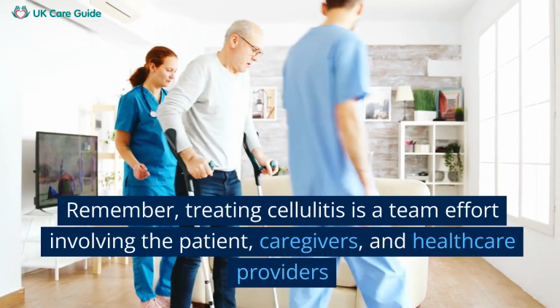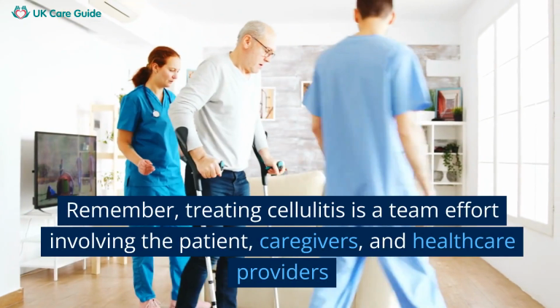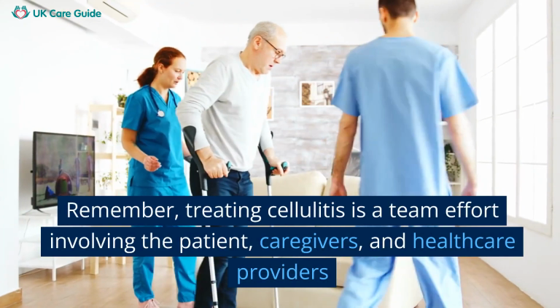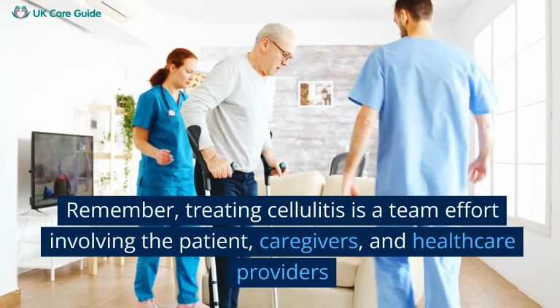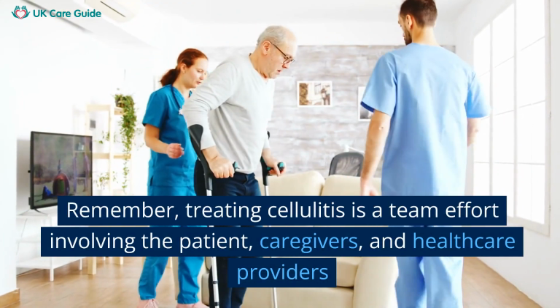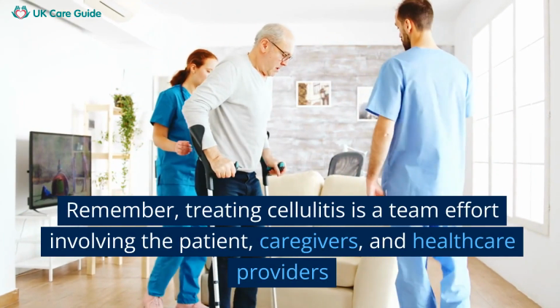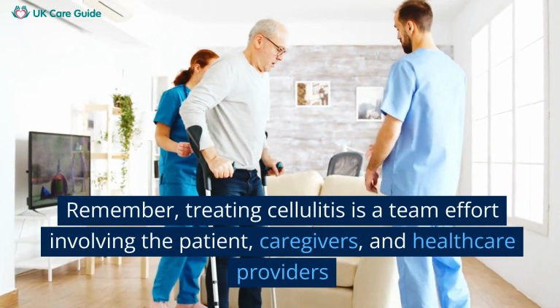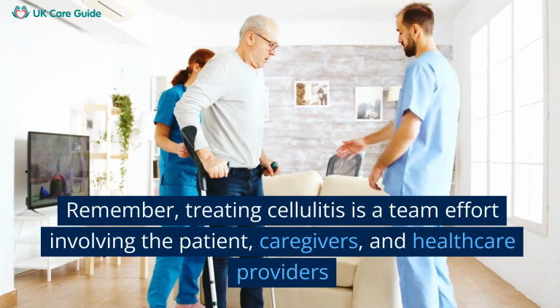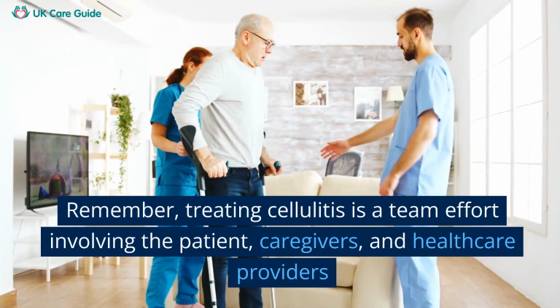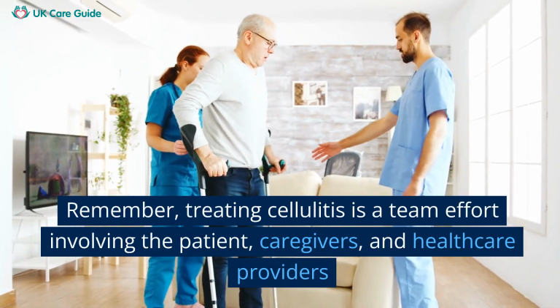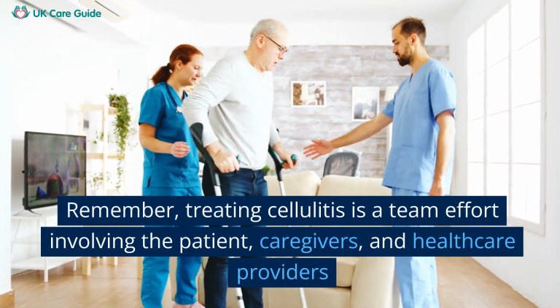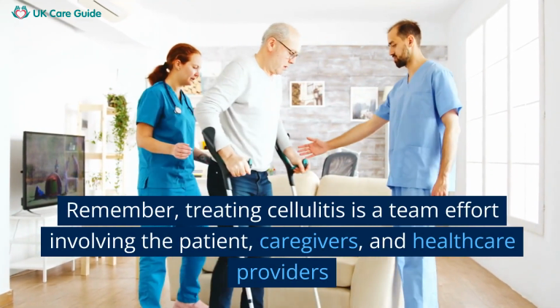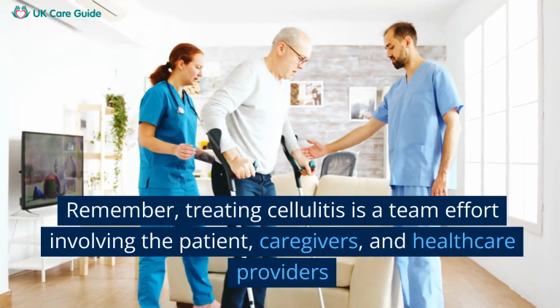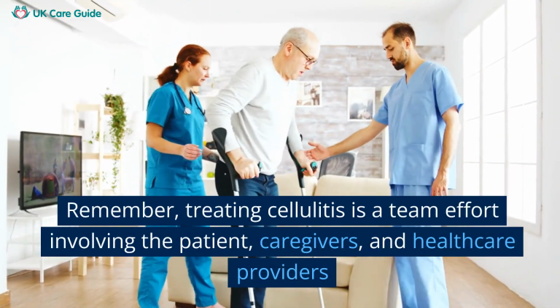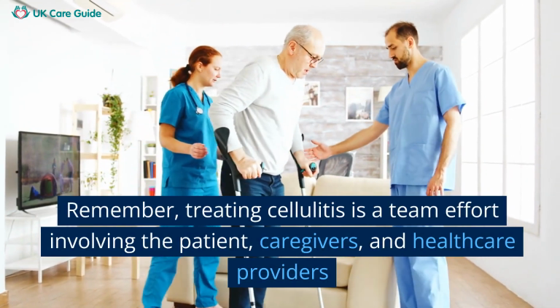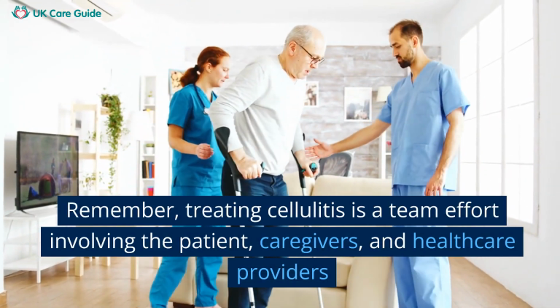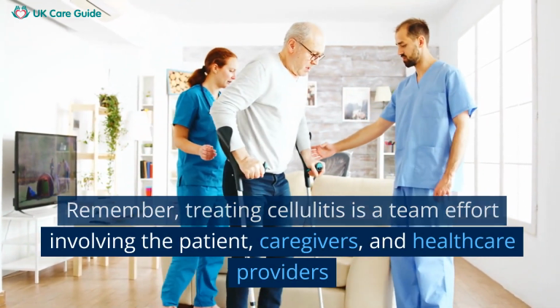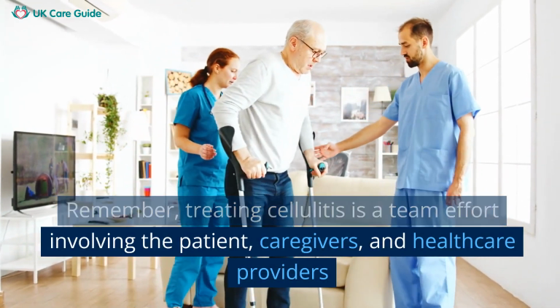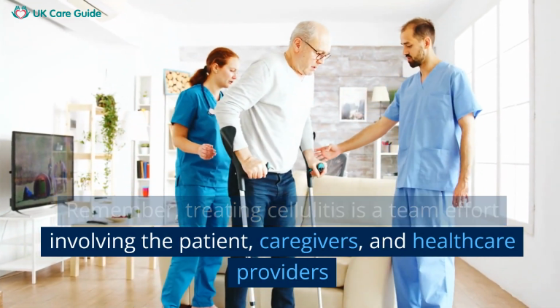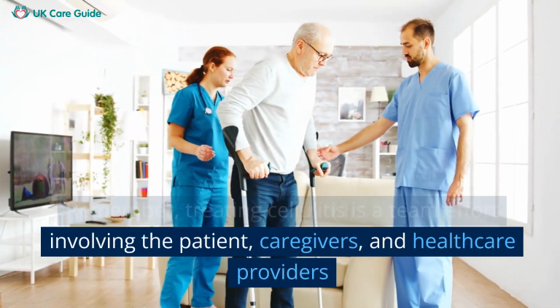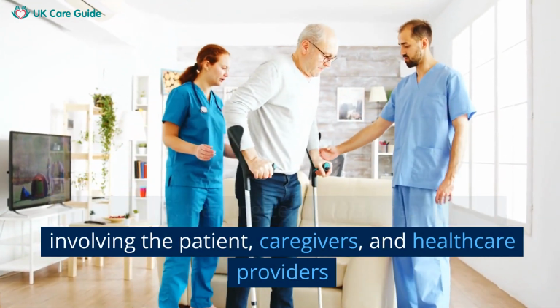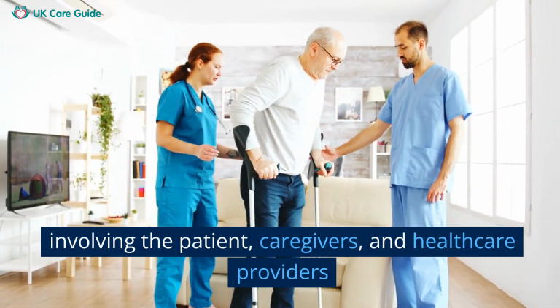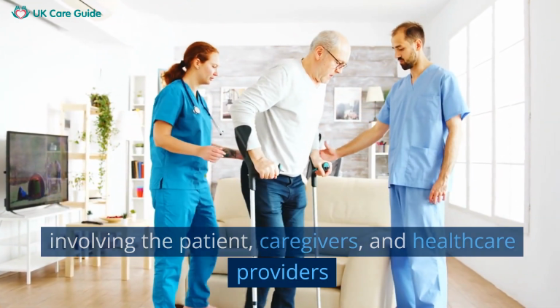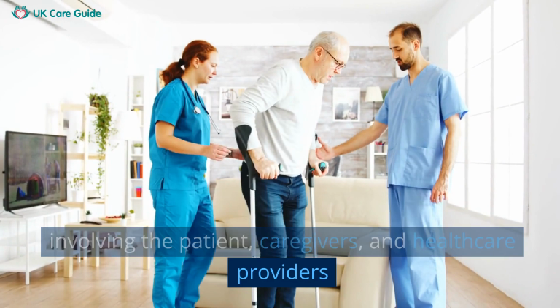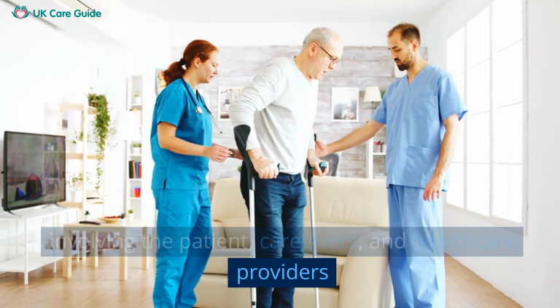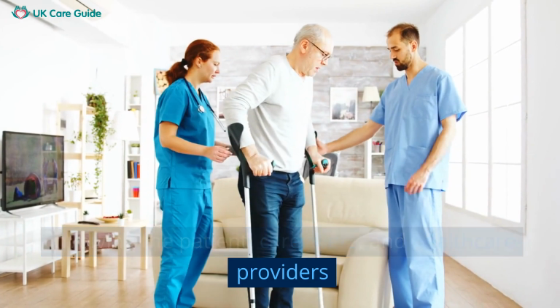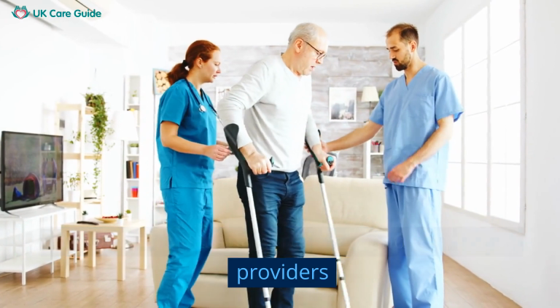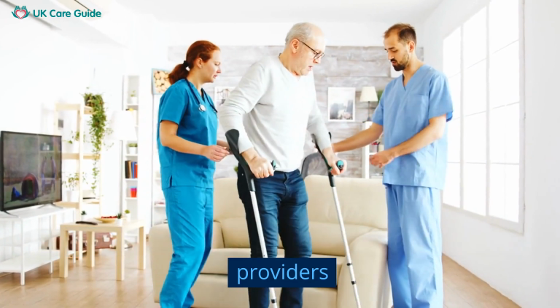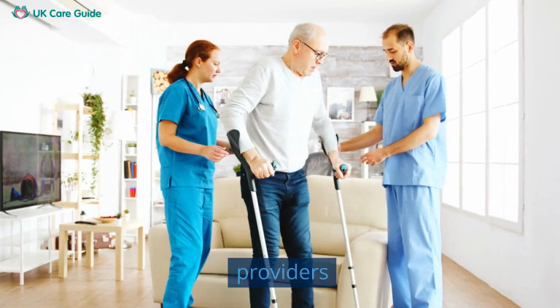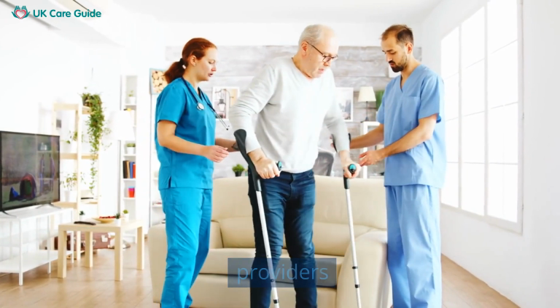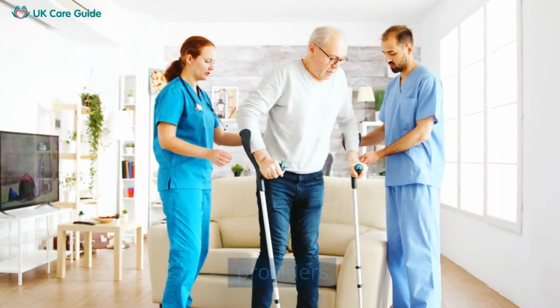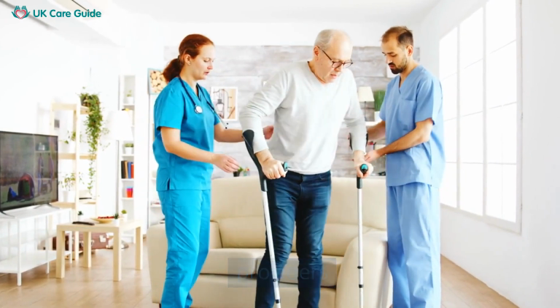Treating cellulitis is a team effort involving the patient, caregivers, and healthcare provider.